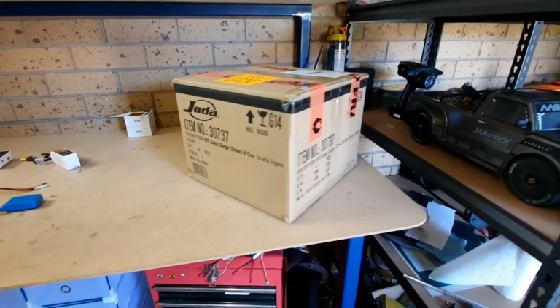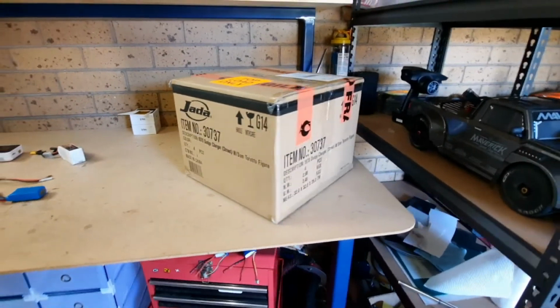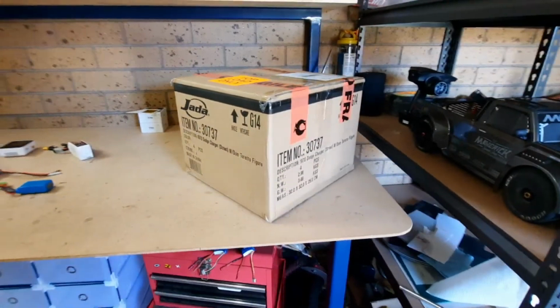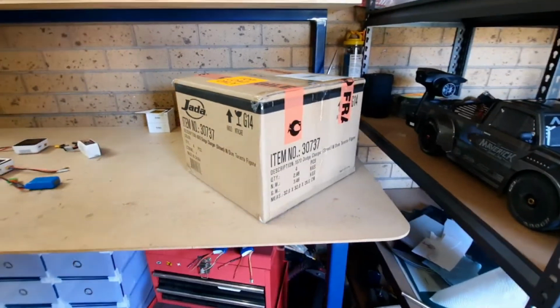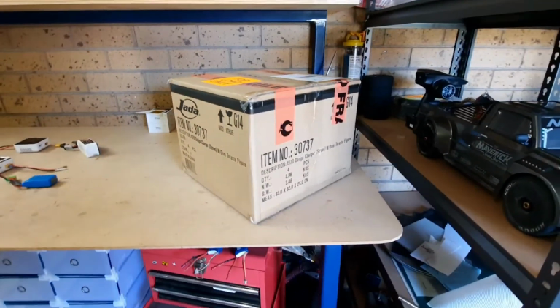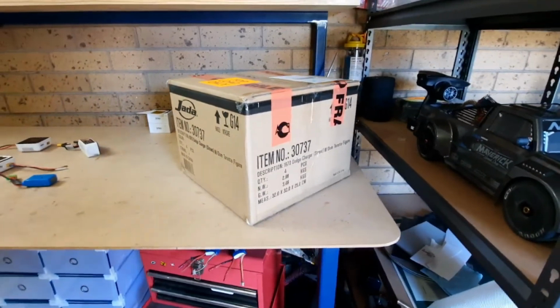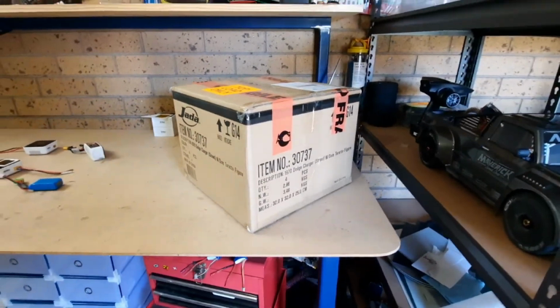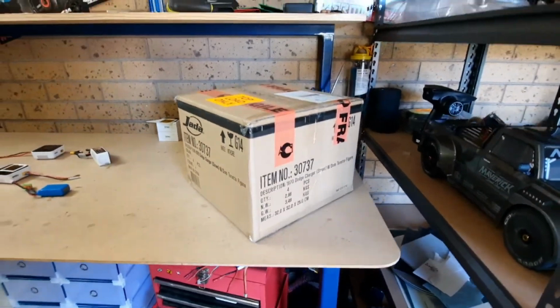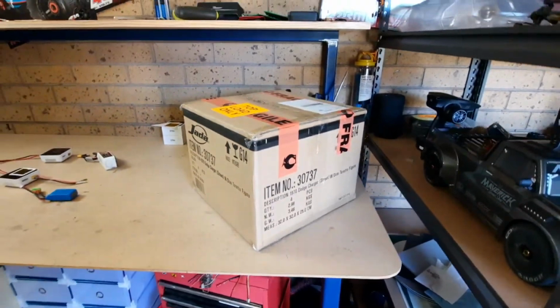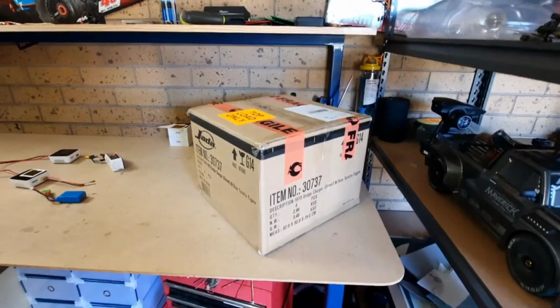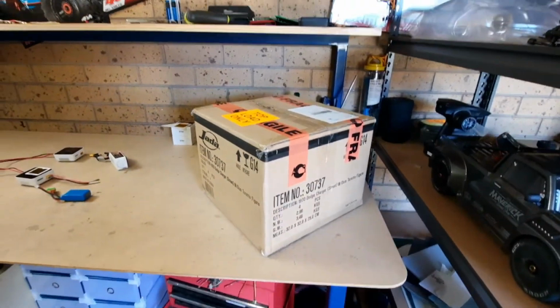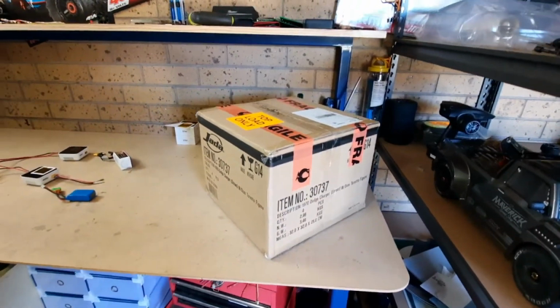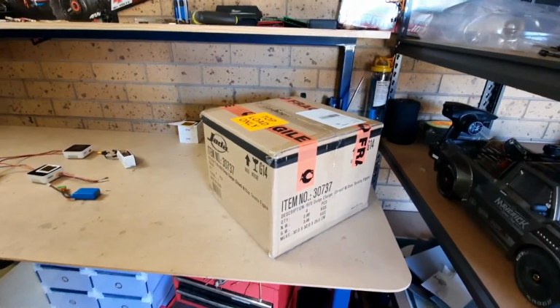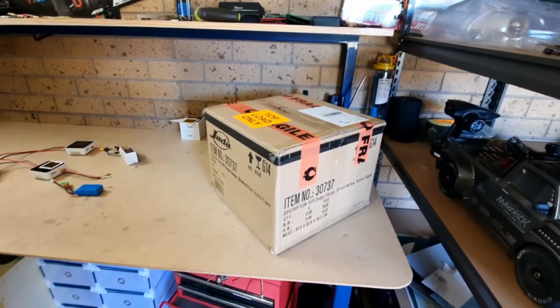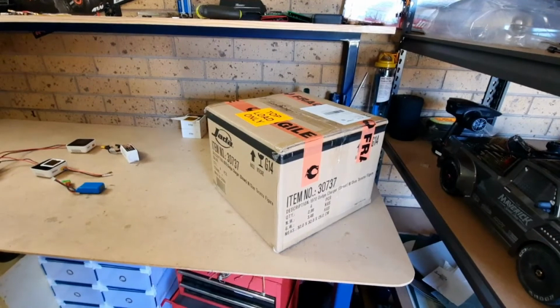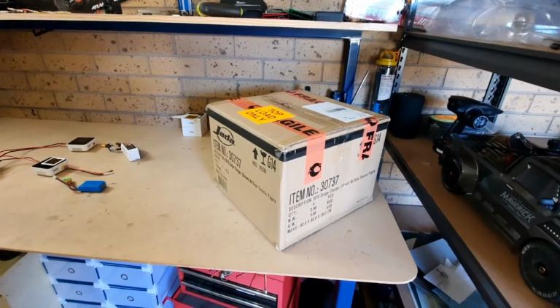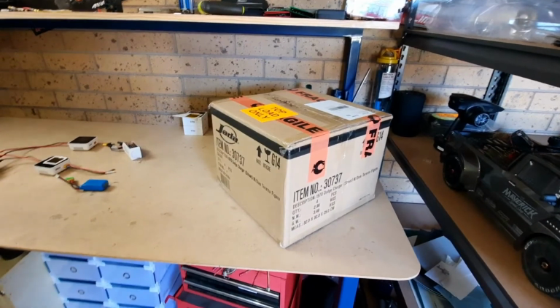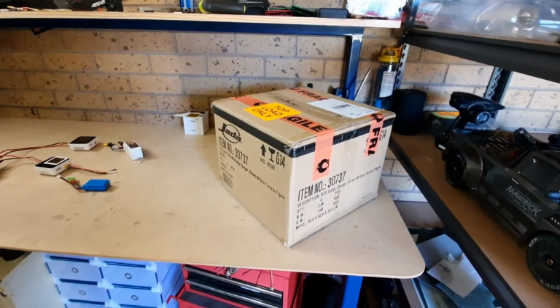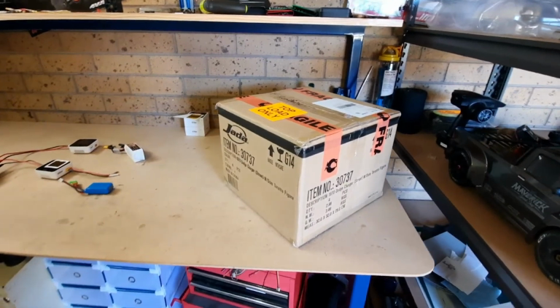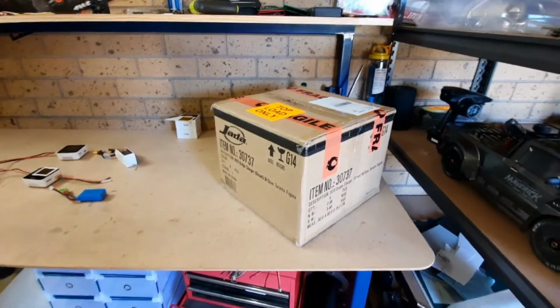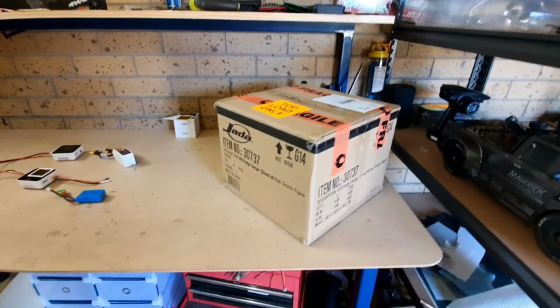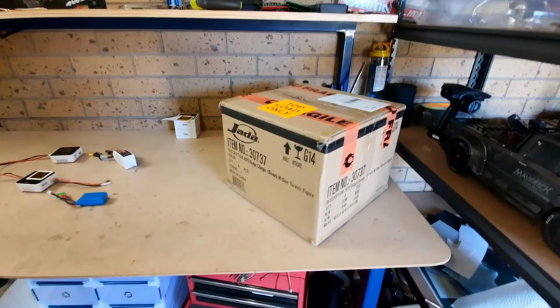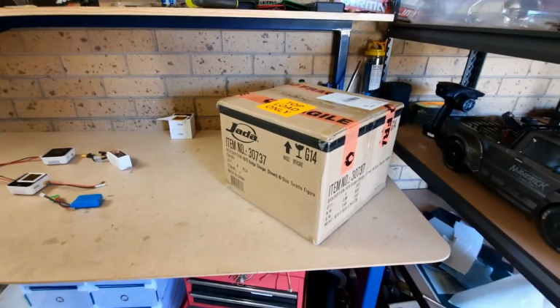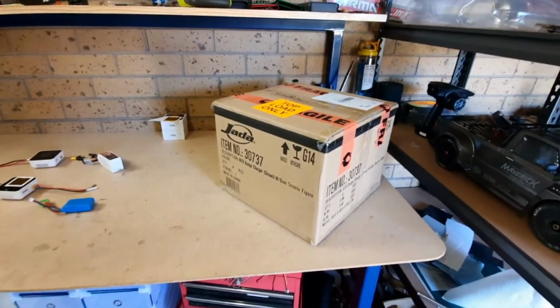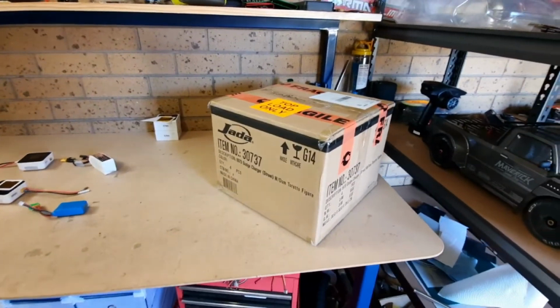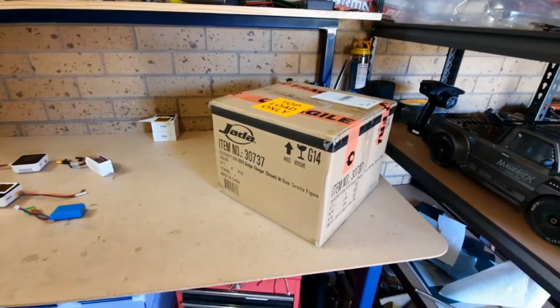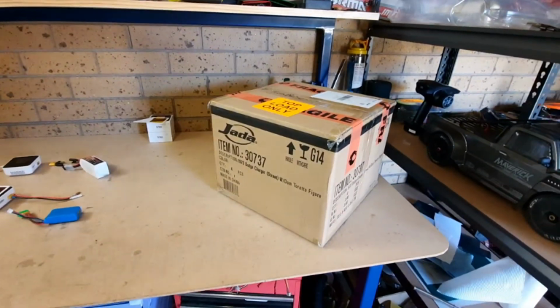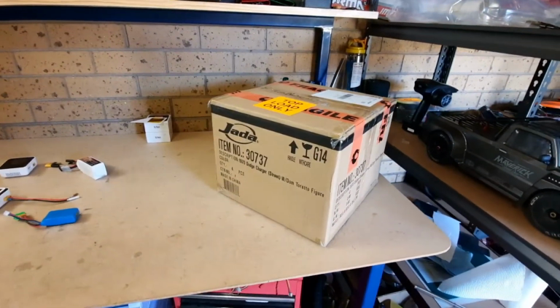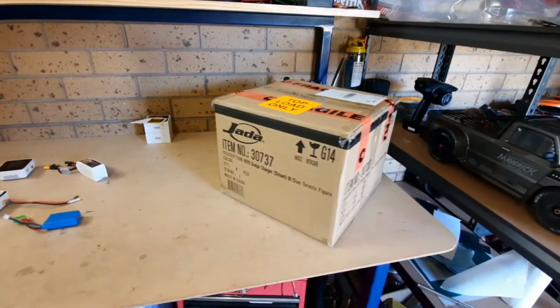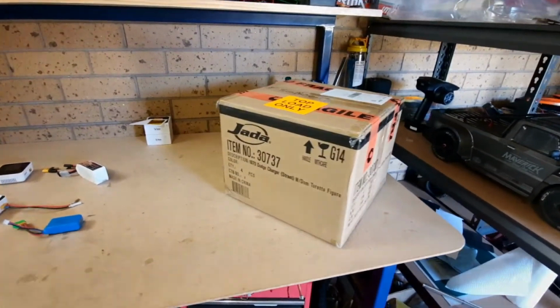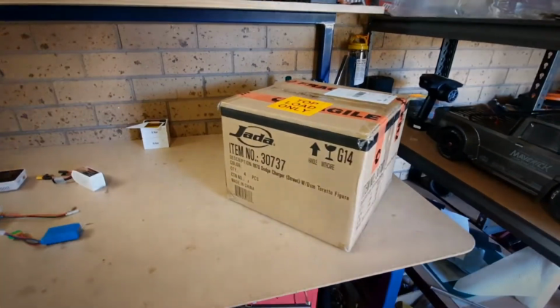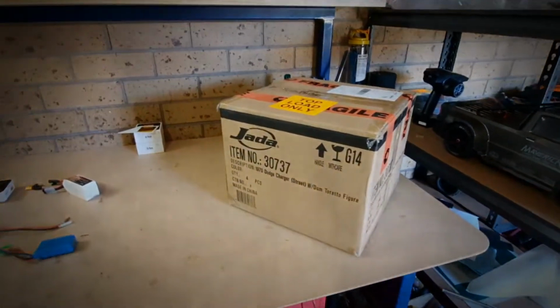Guys, check it out — I just got a package delivered. I might have to open this up at the end of the video. I think I know what it is and I'm pretty excited about this one.